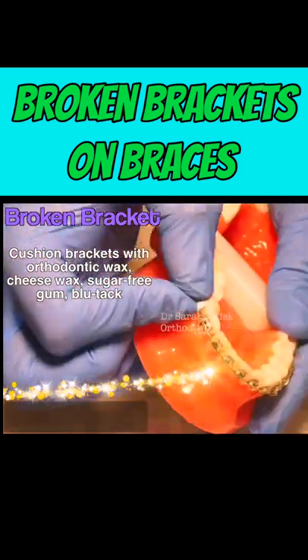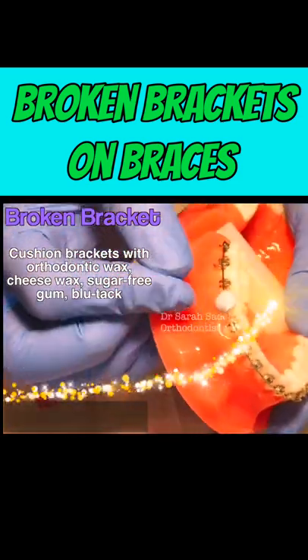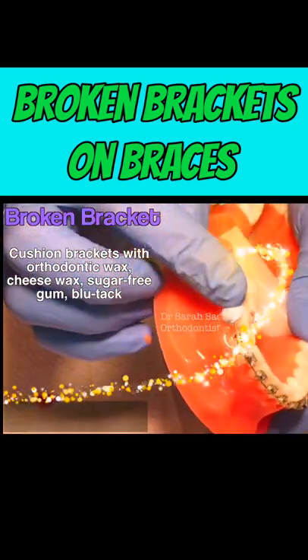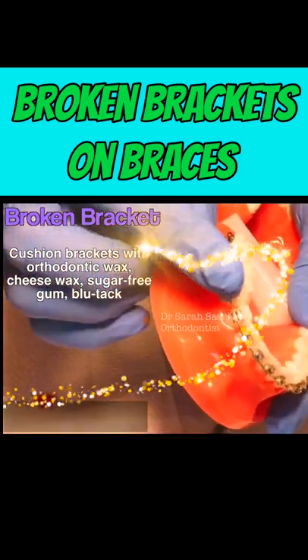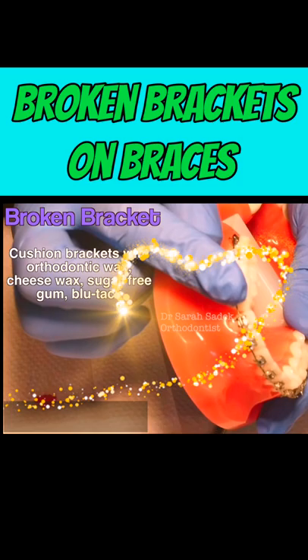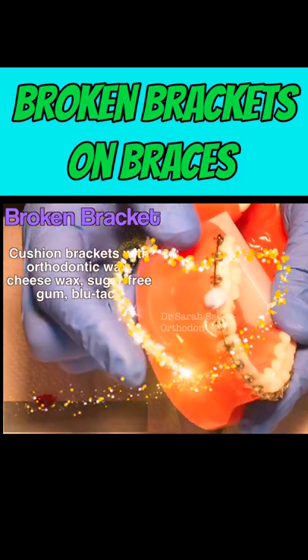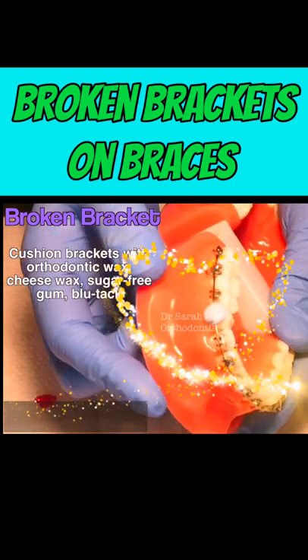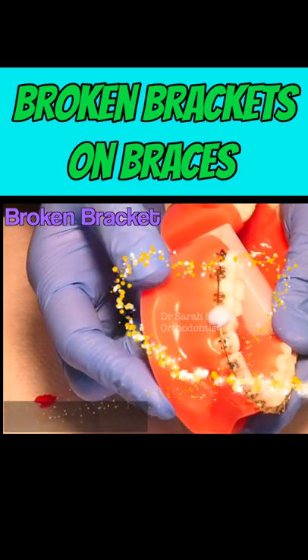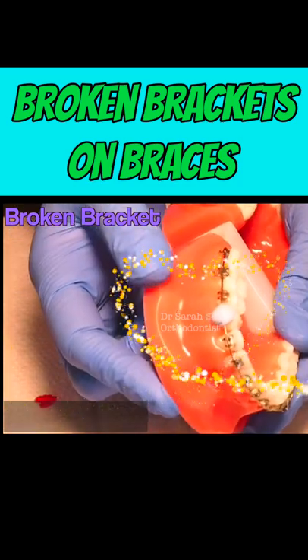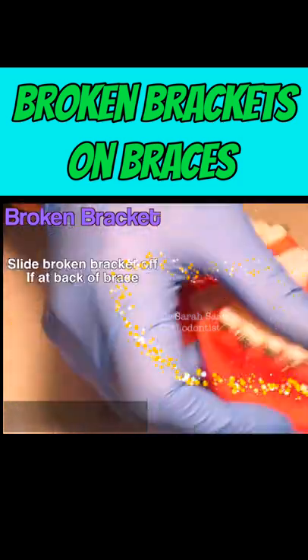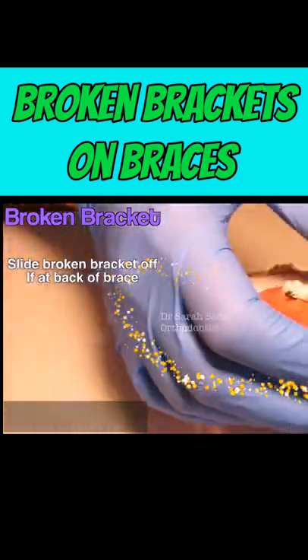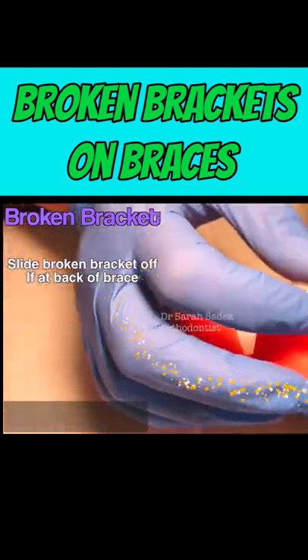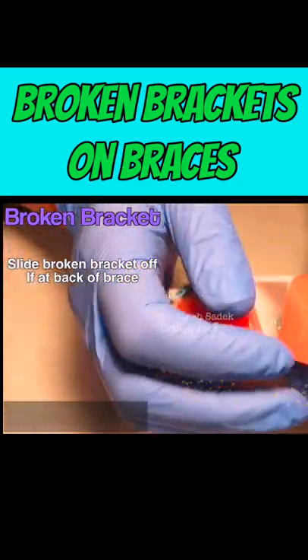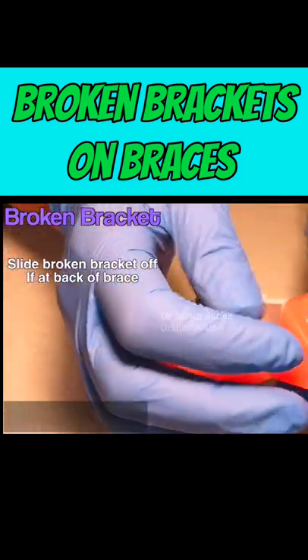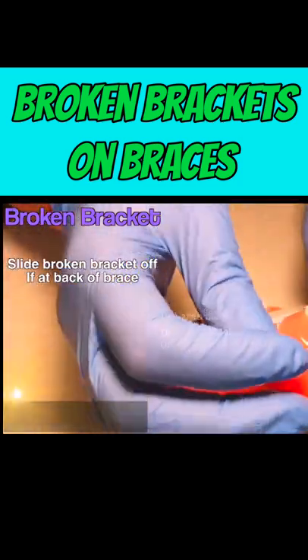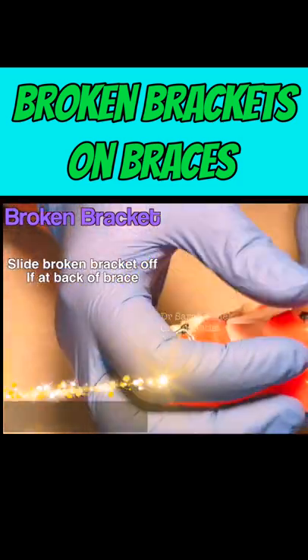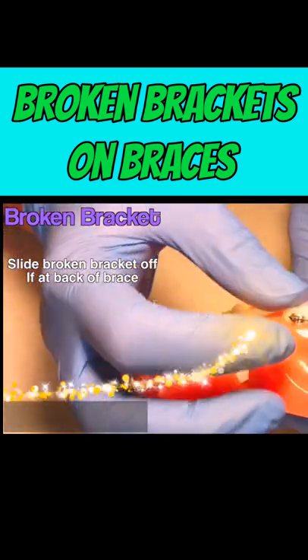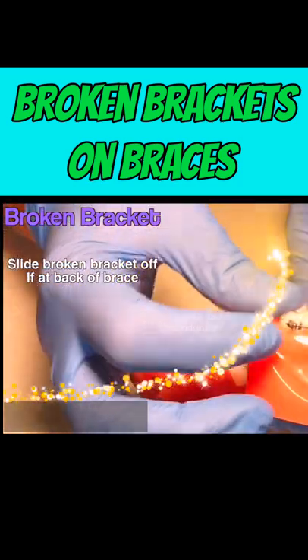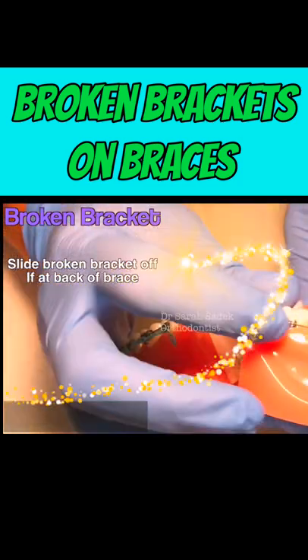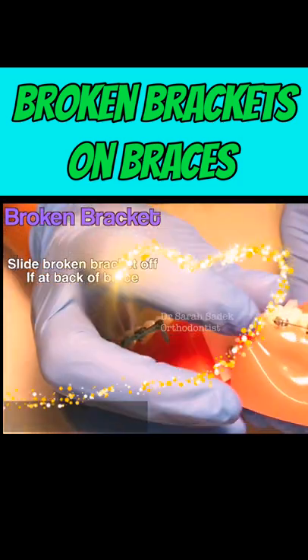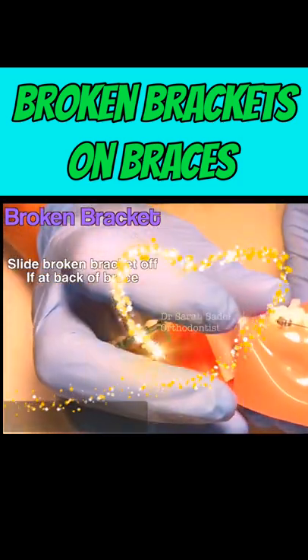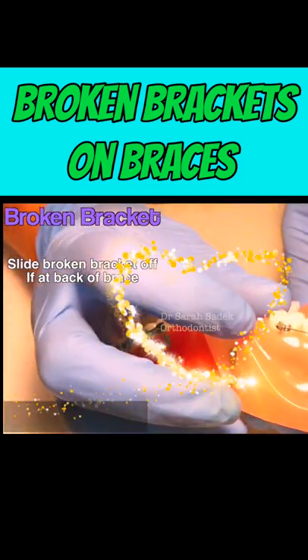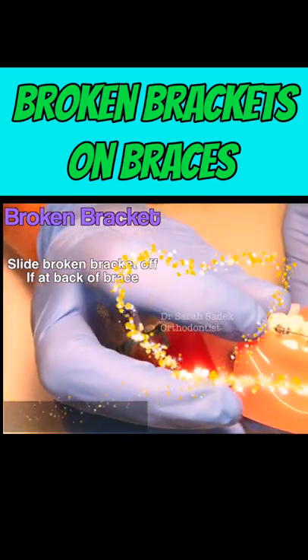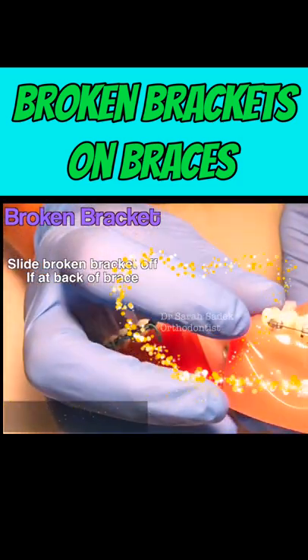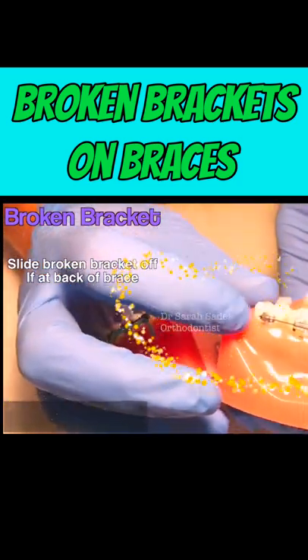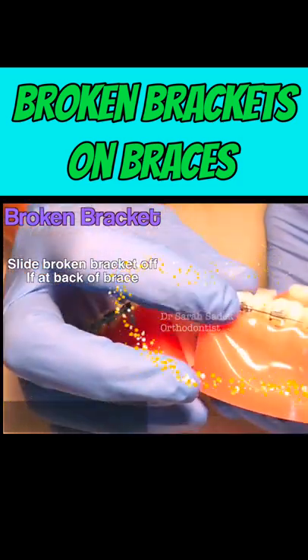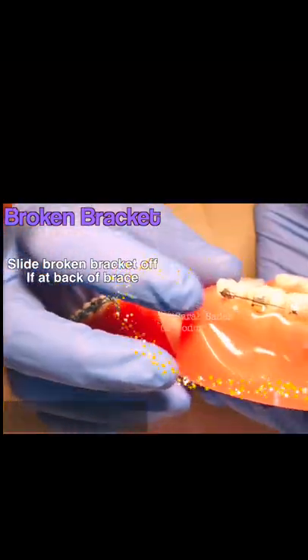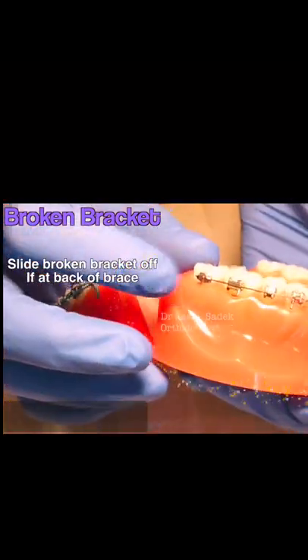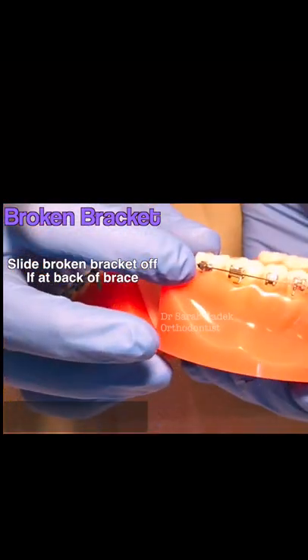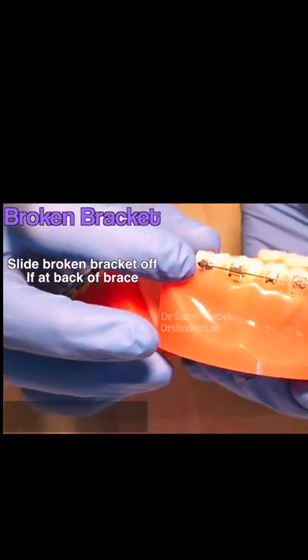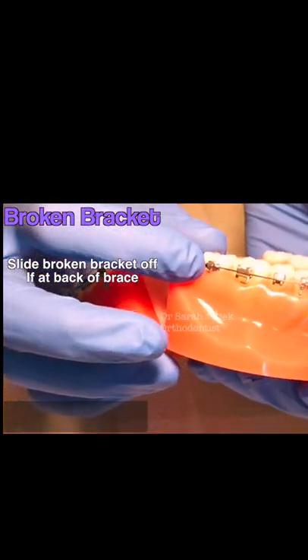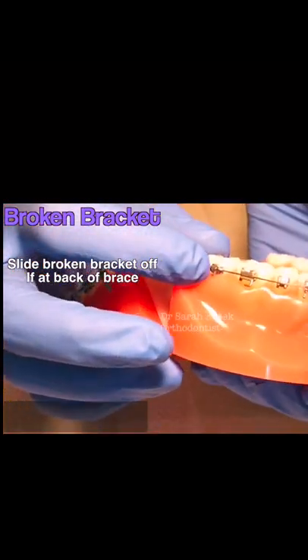If the bracket that is broken is at the back of your brace, you may be able to slide this bracket off the brace with your fingers.